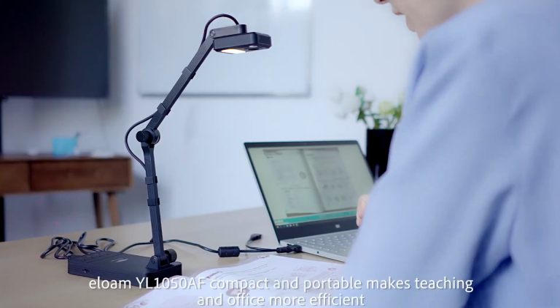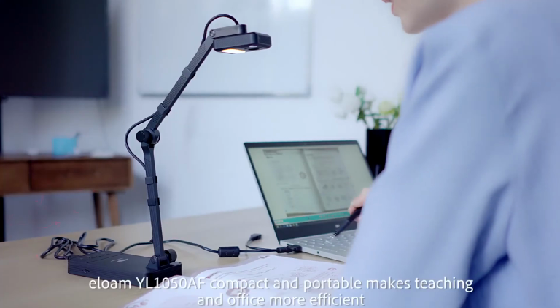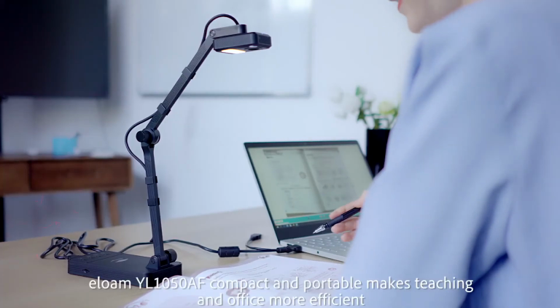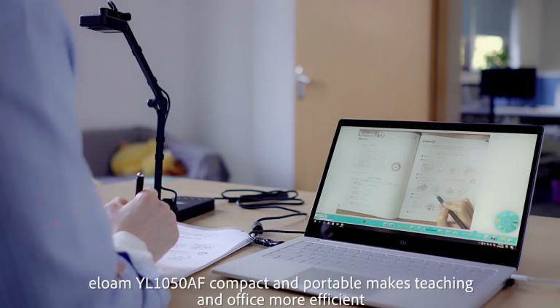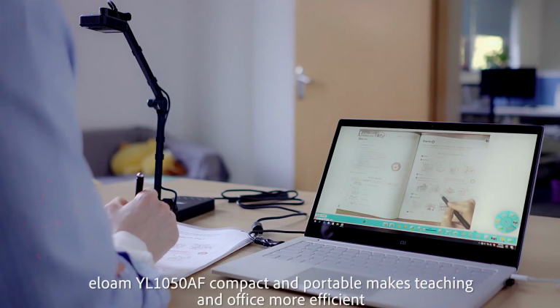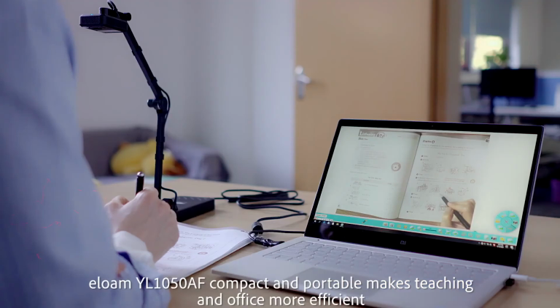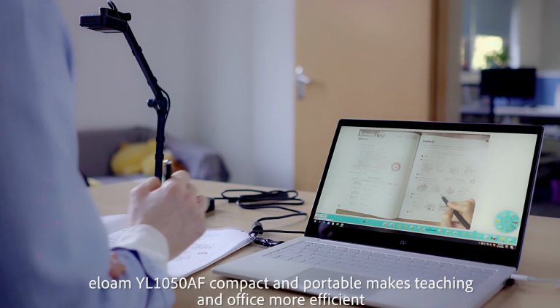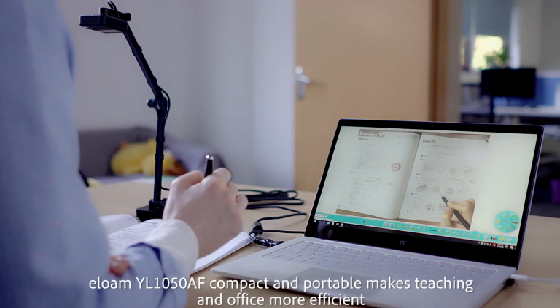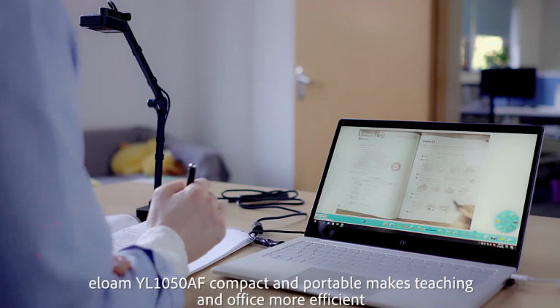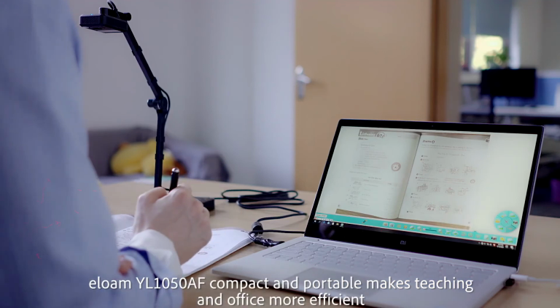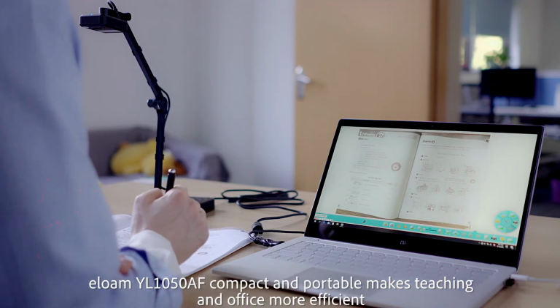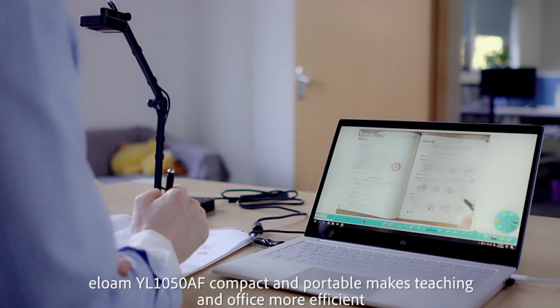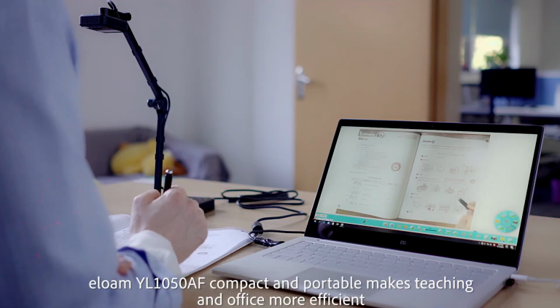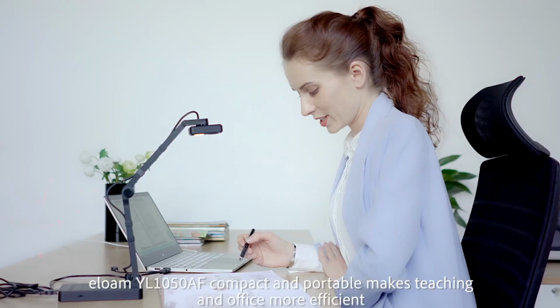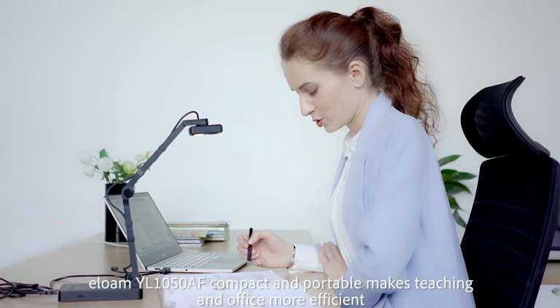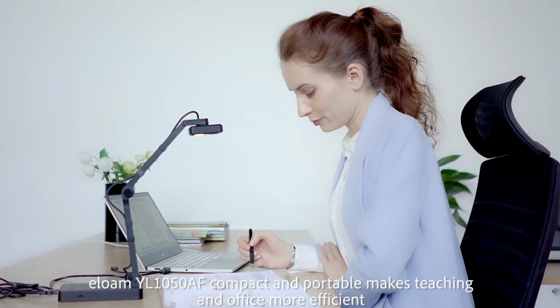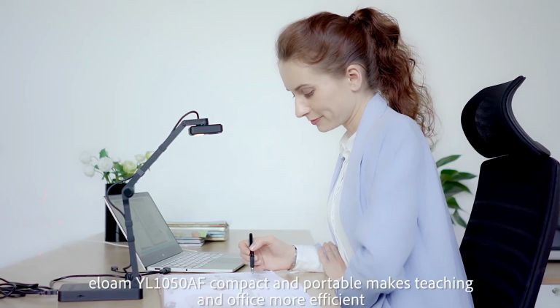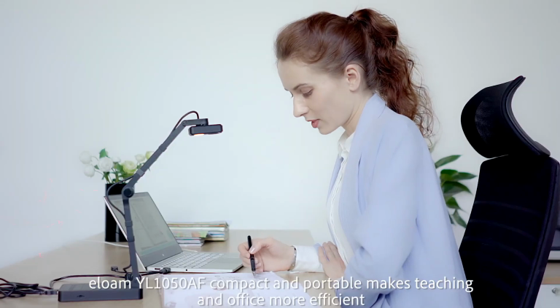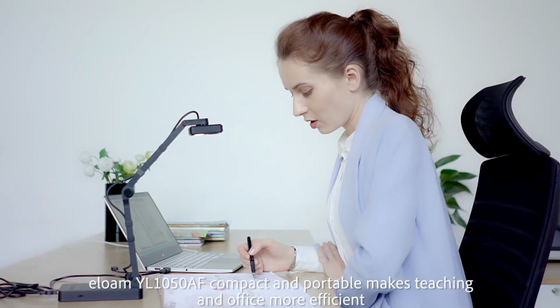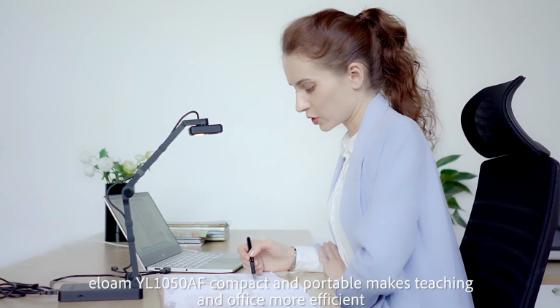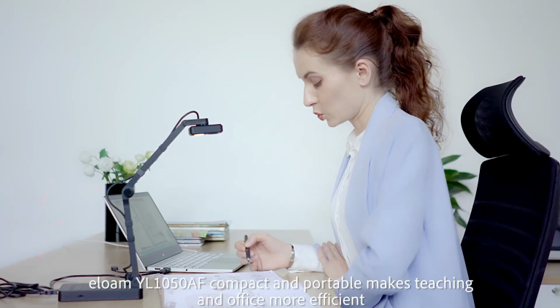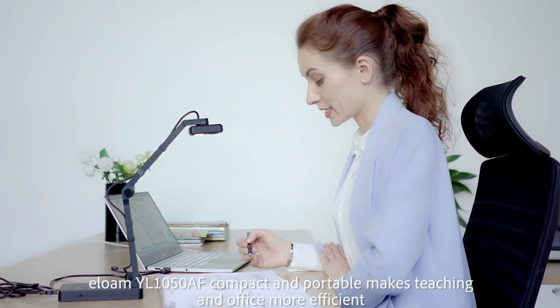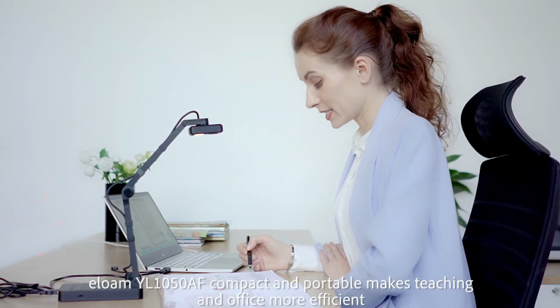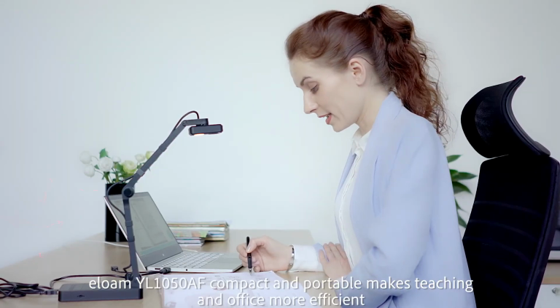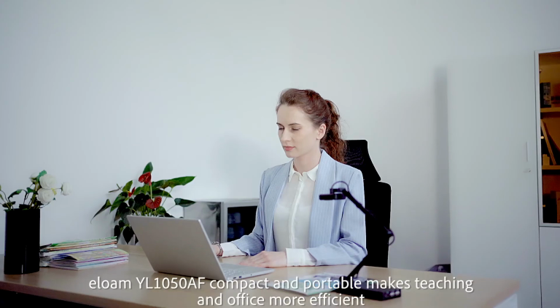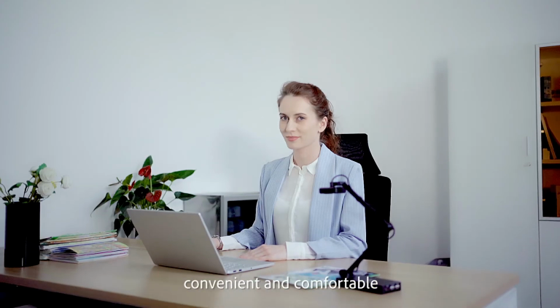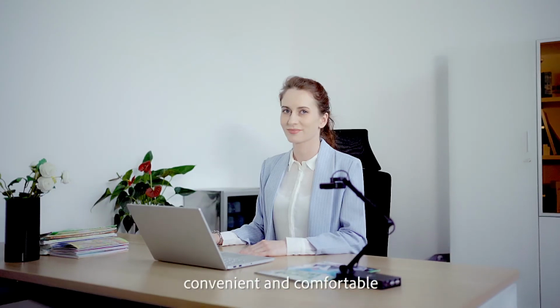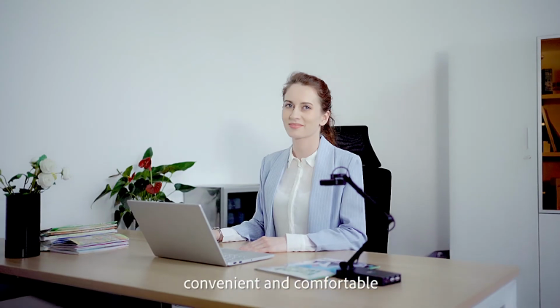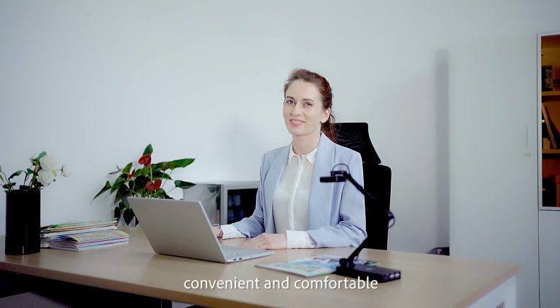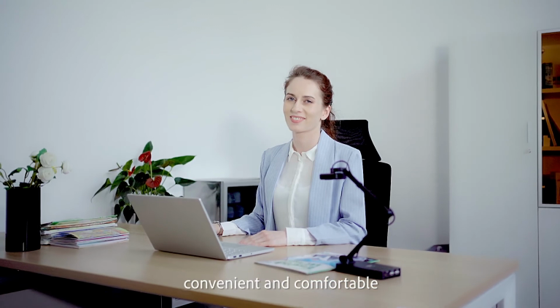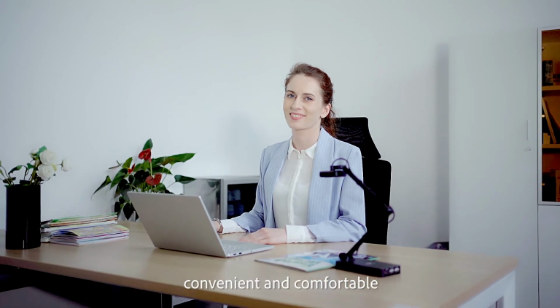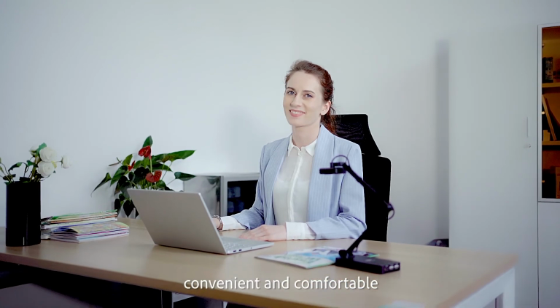ELOME YL1050AF — compact and portable. Makes teaching and office more efficient, convenient, and comfortable.